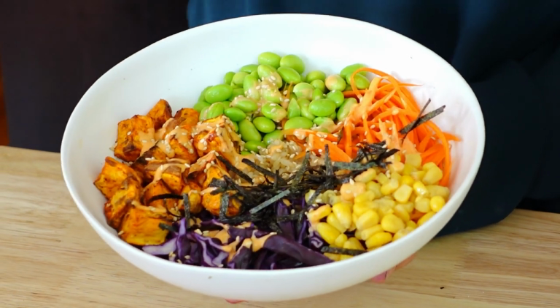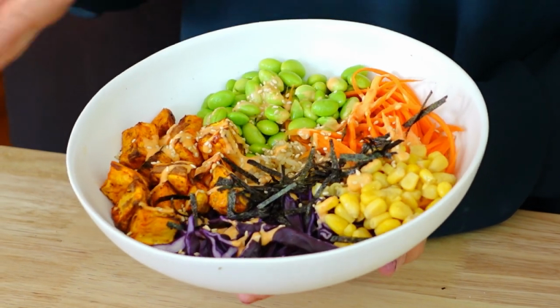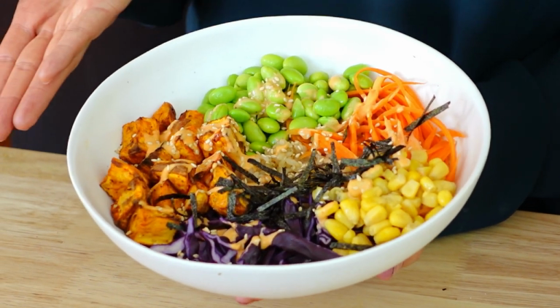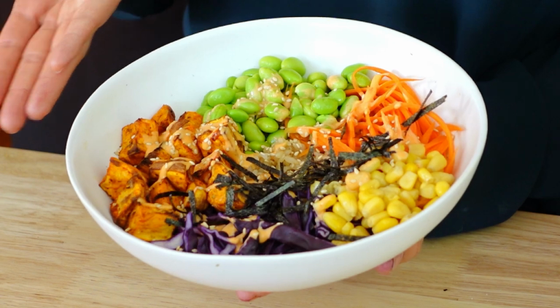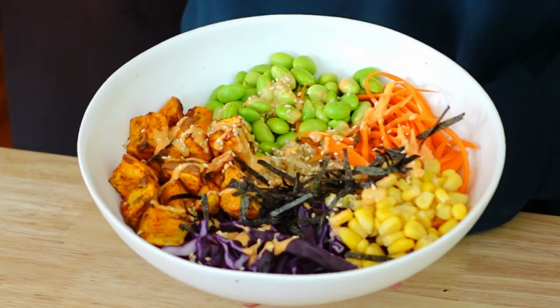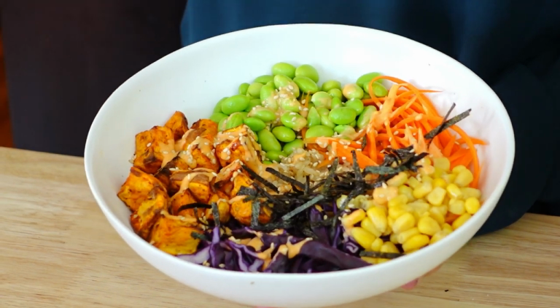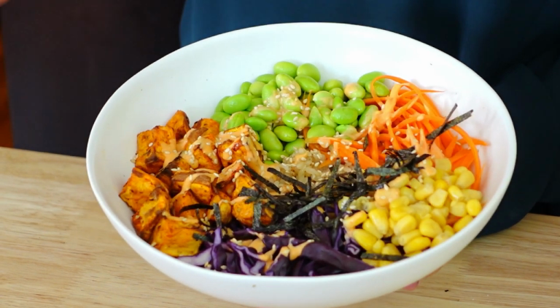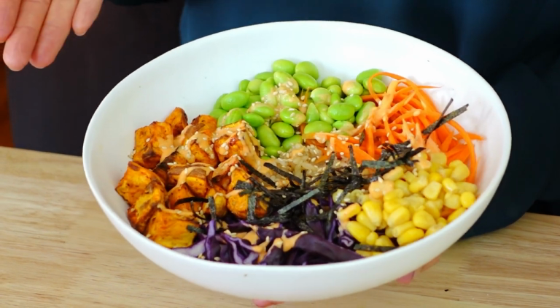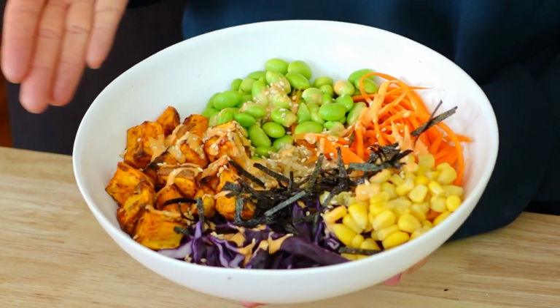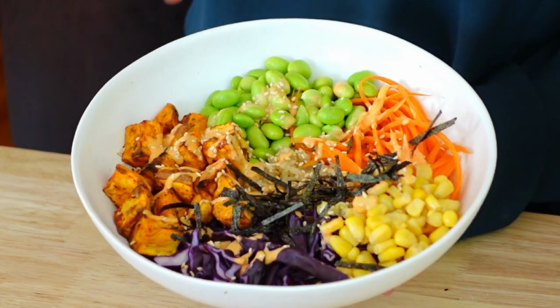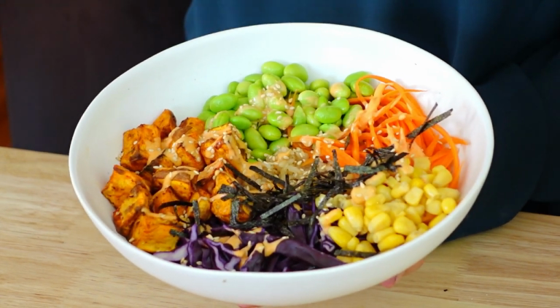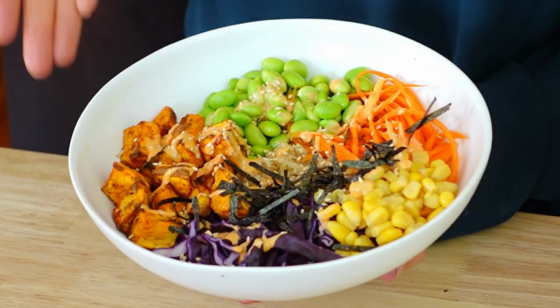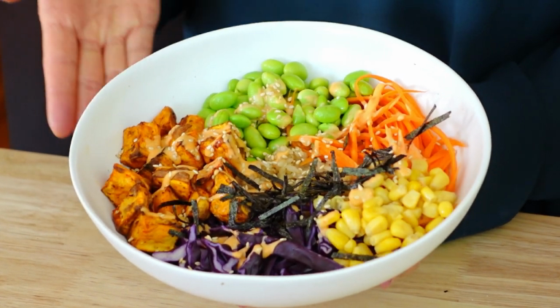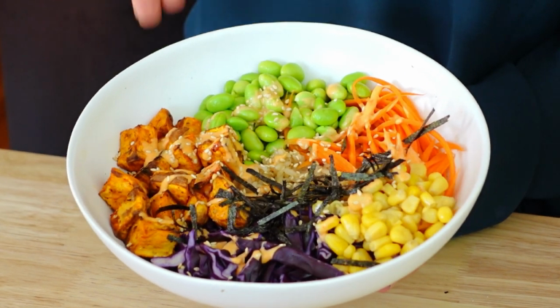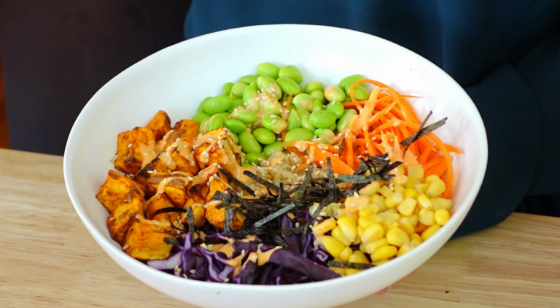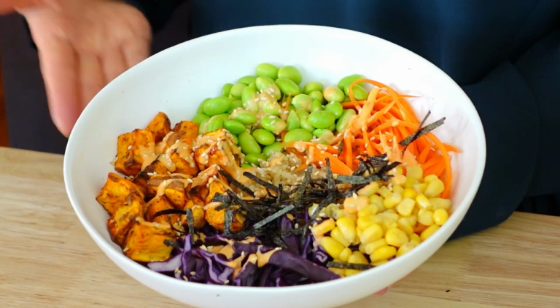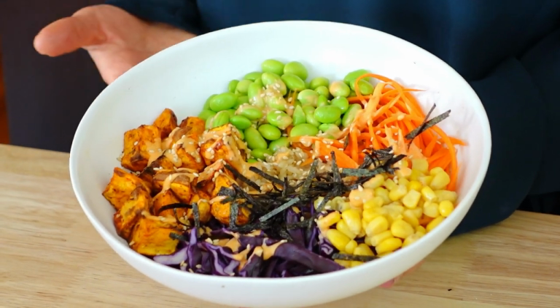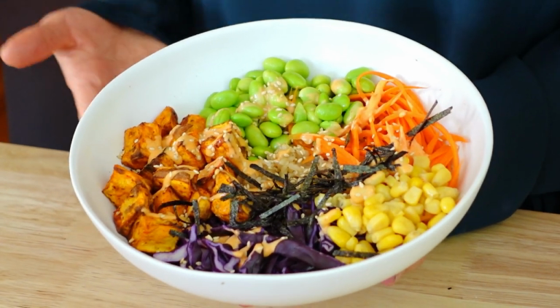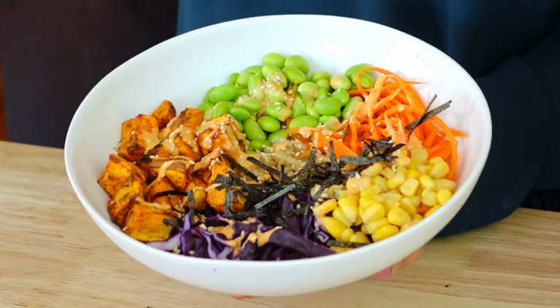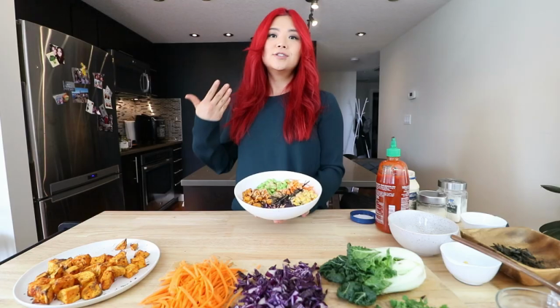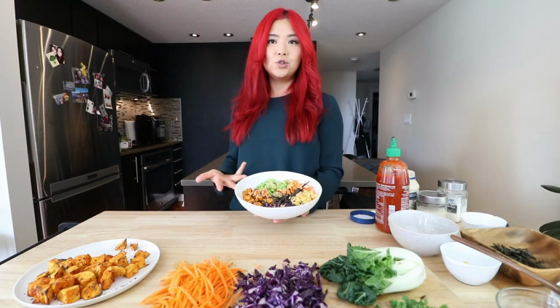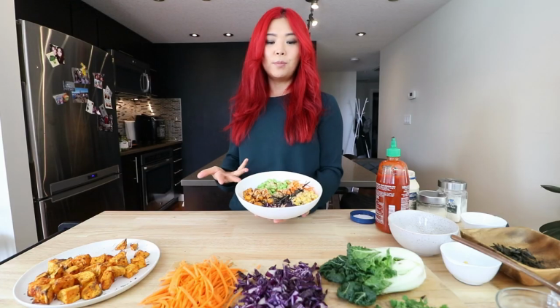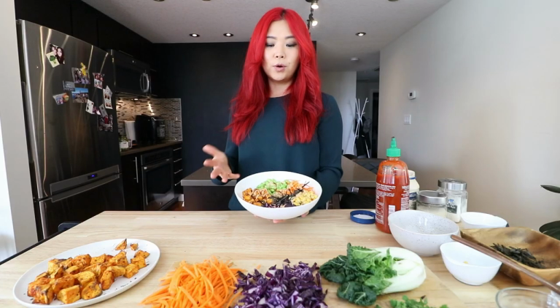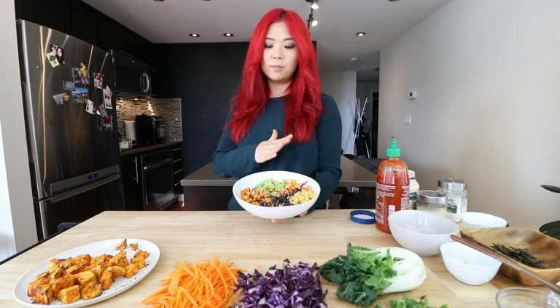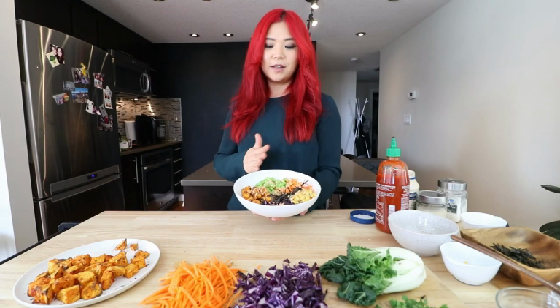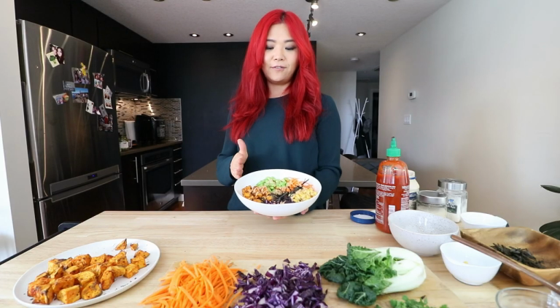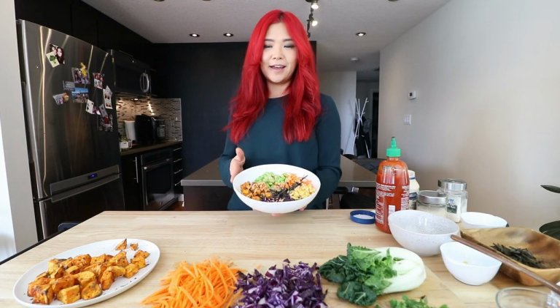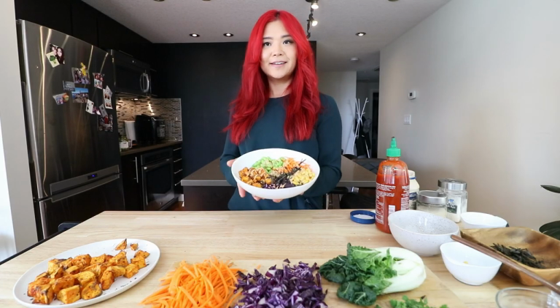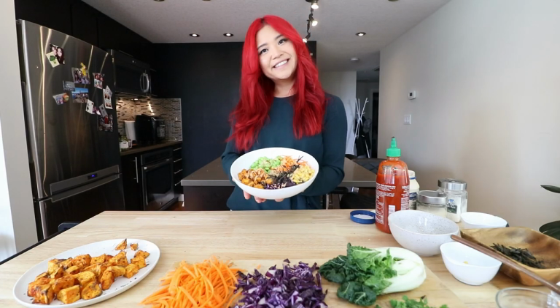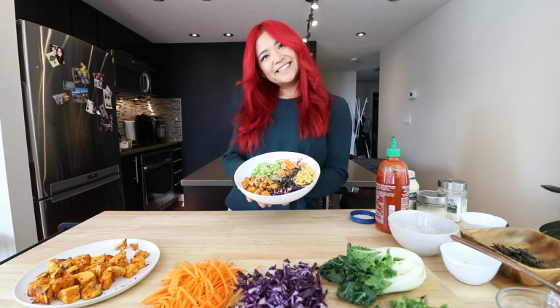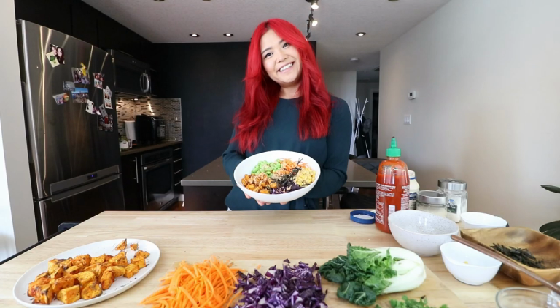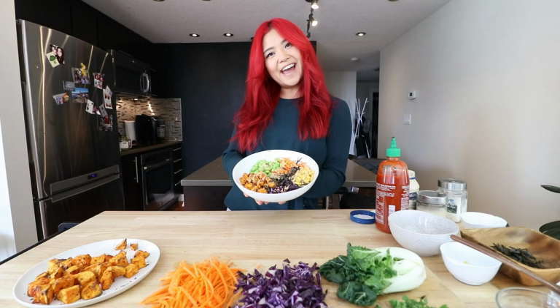Very simple, very easy, nutritious, delicious — sushi bowl, completely vegan!